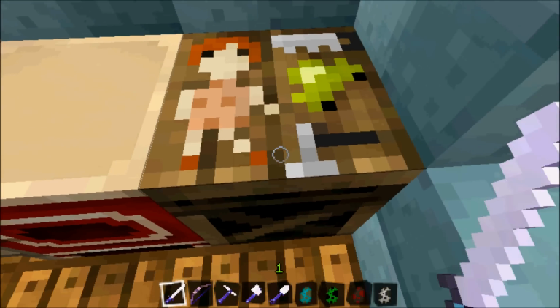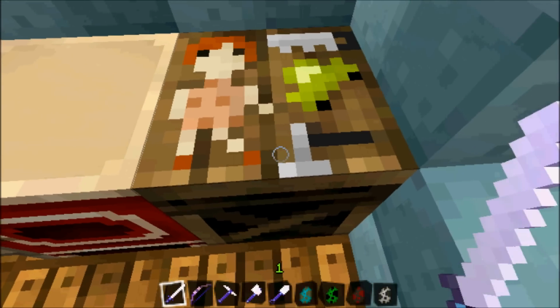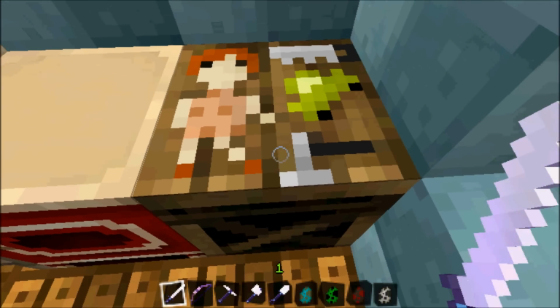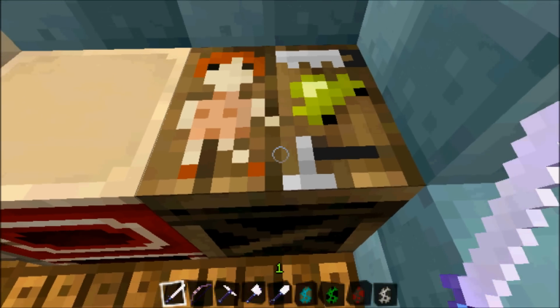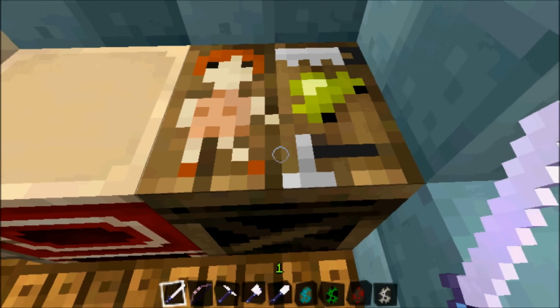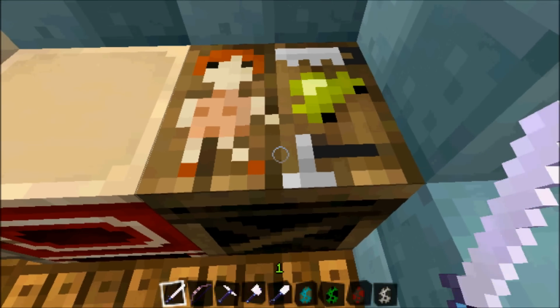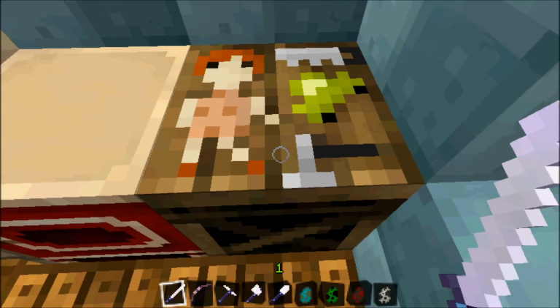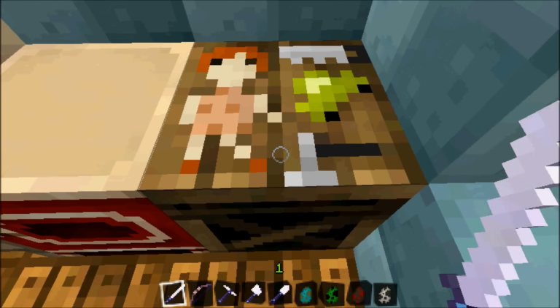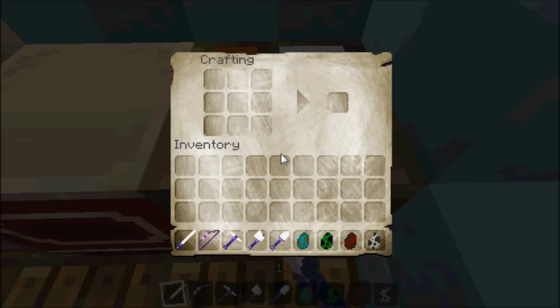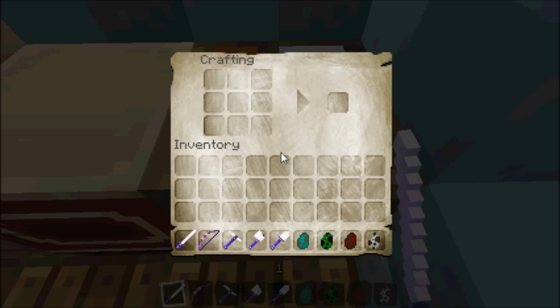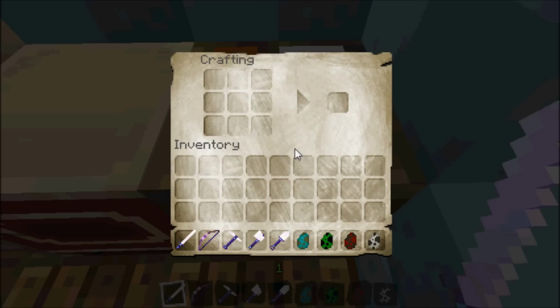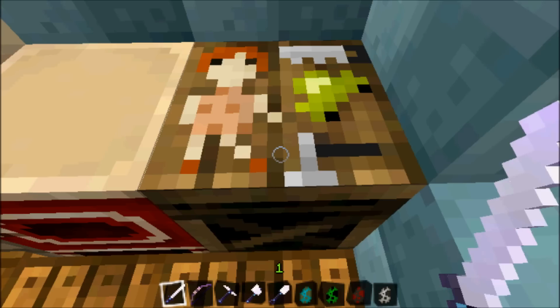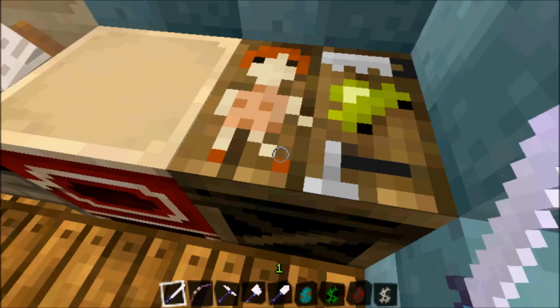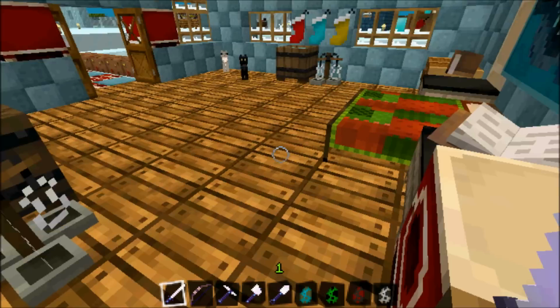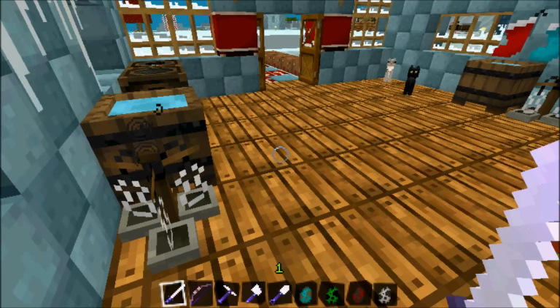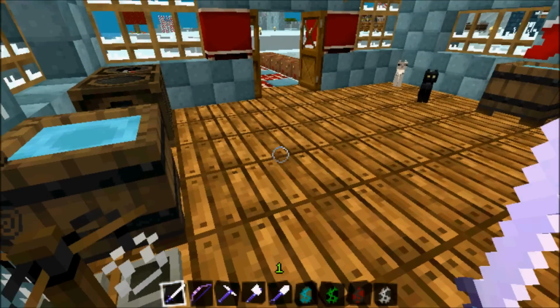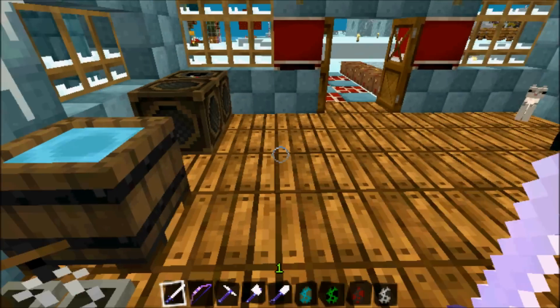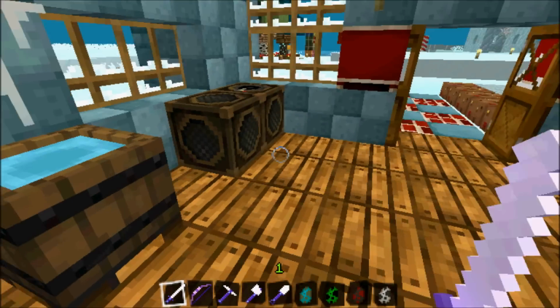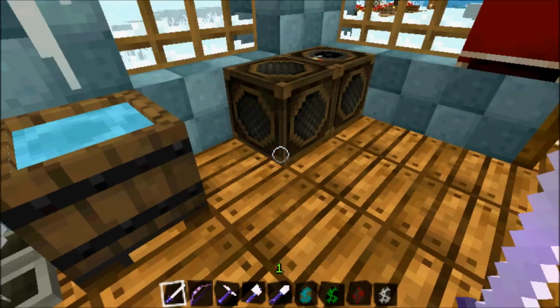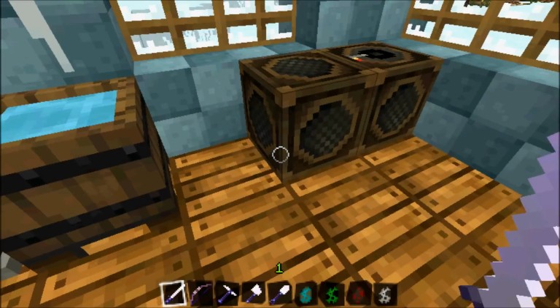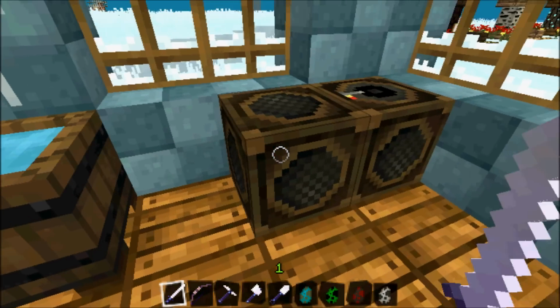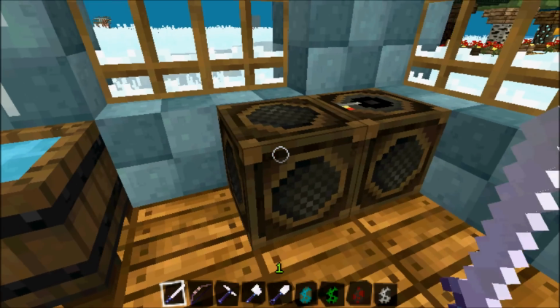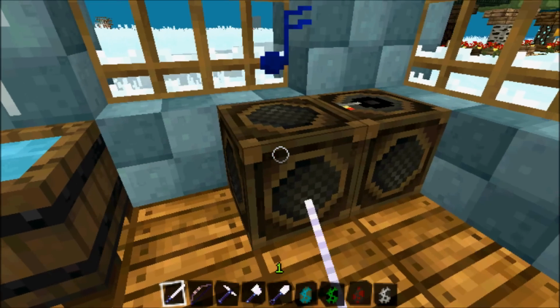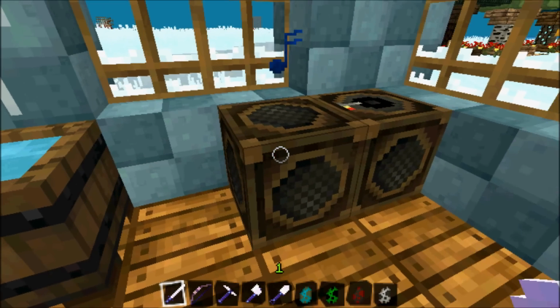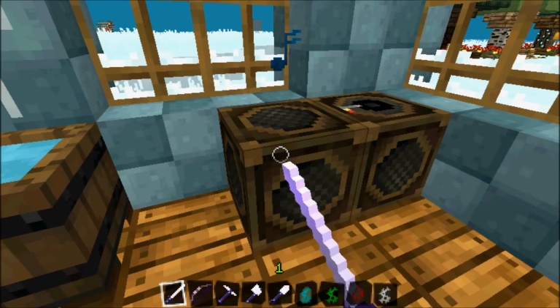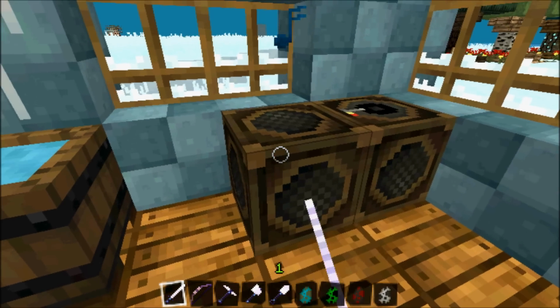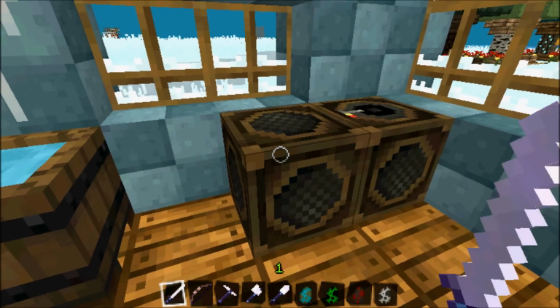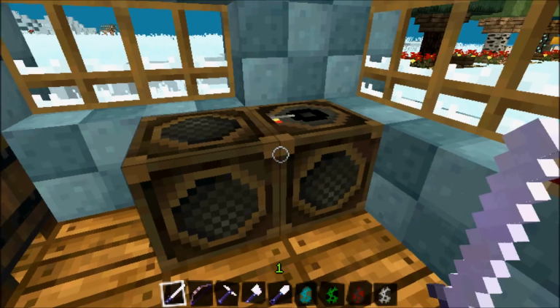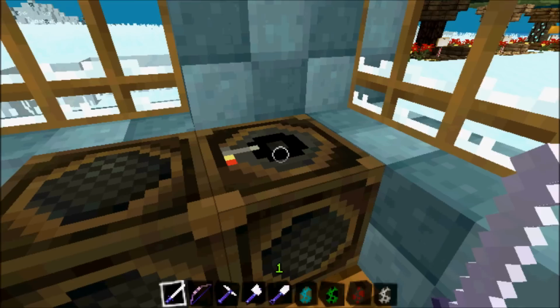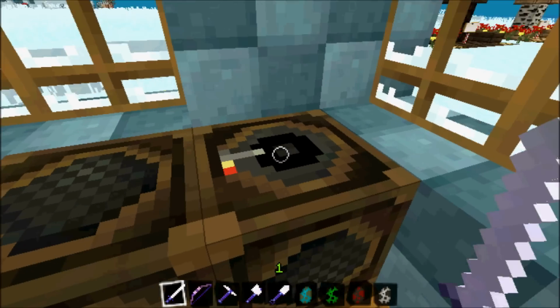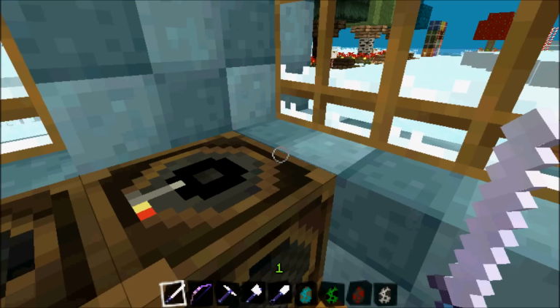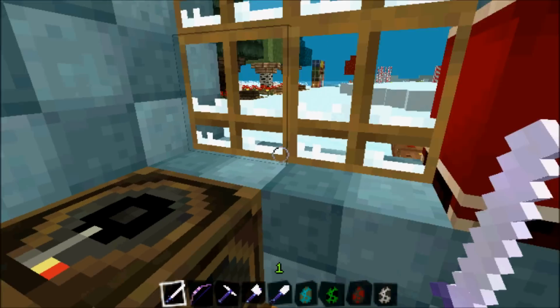Furnace and then a crafting table — can't tell what that is on top, but yeah, that's the crafting table. Note block and then finally a jukebox.